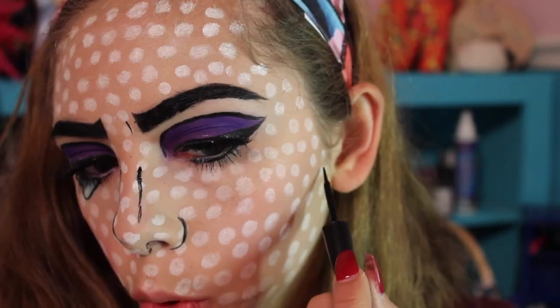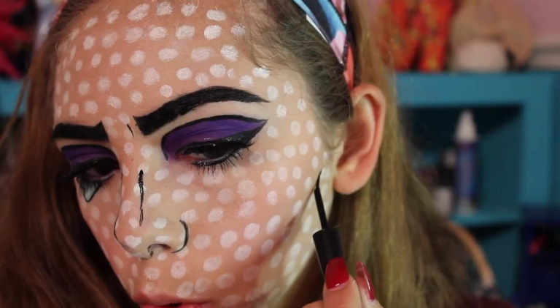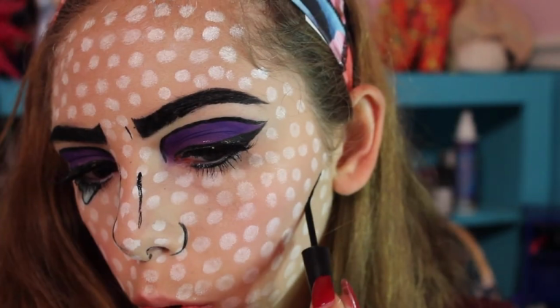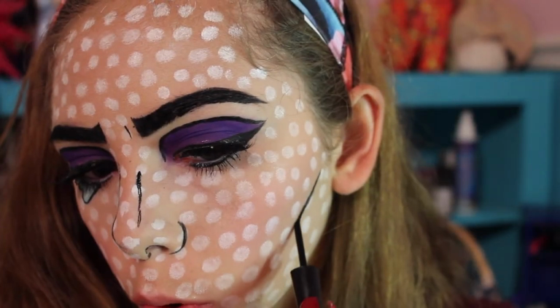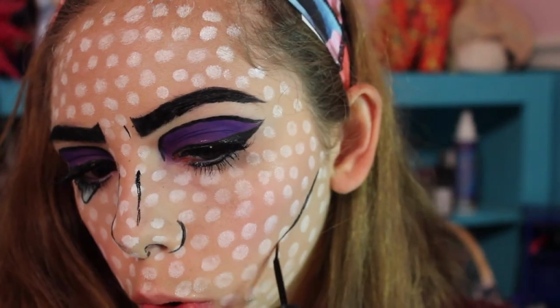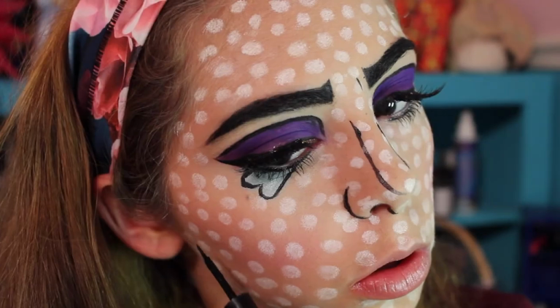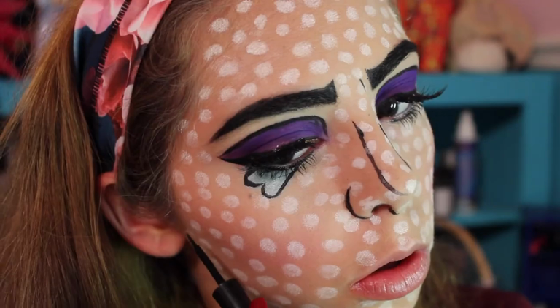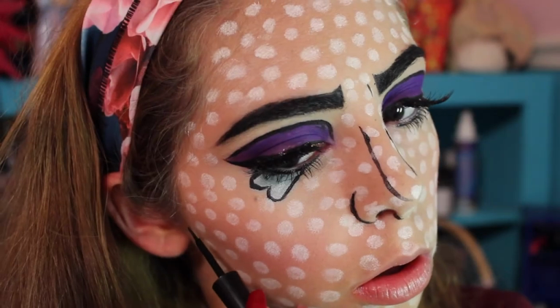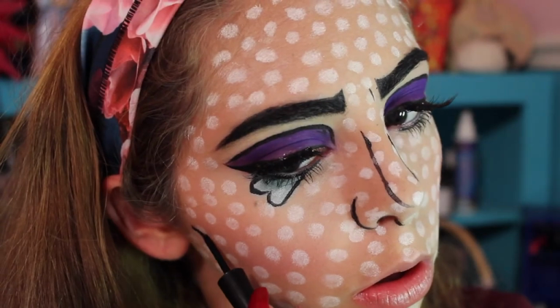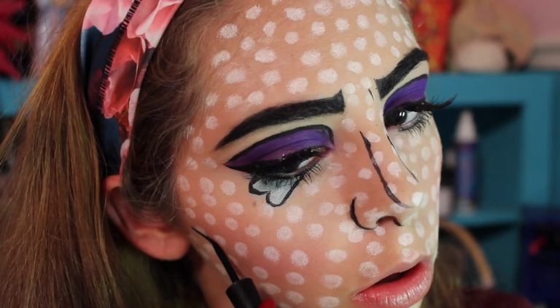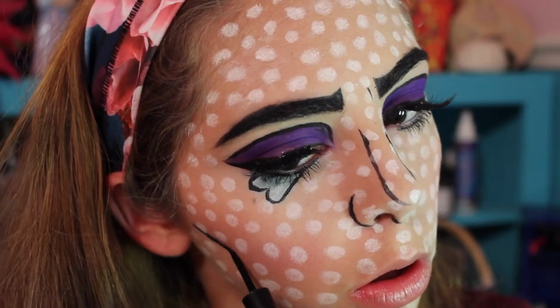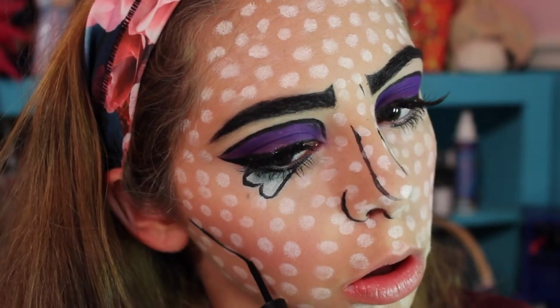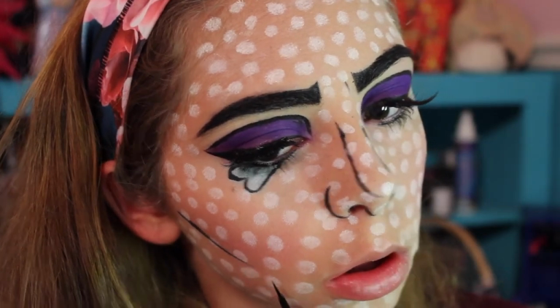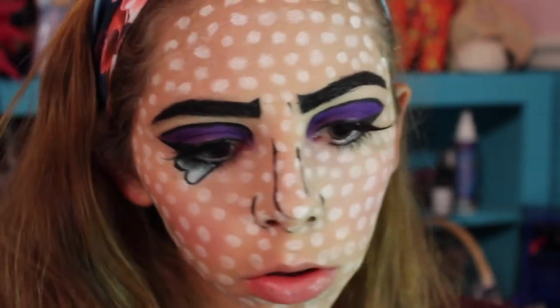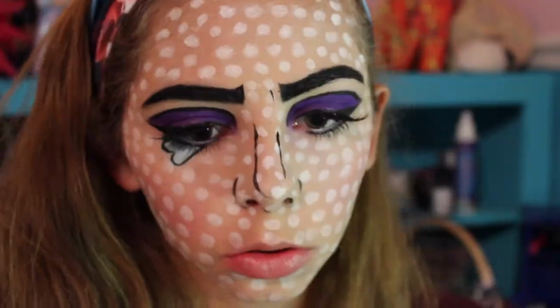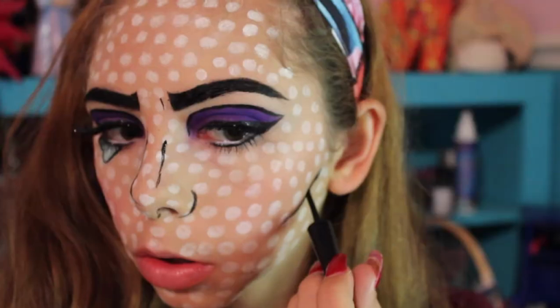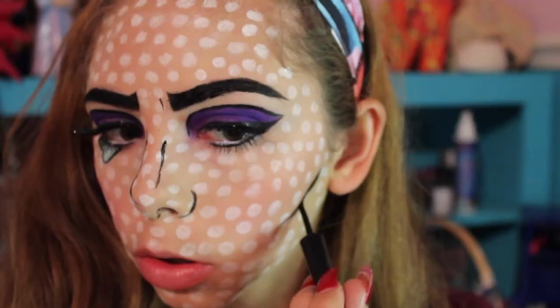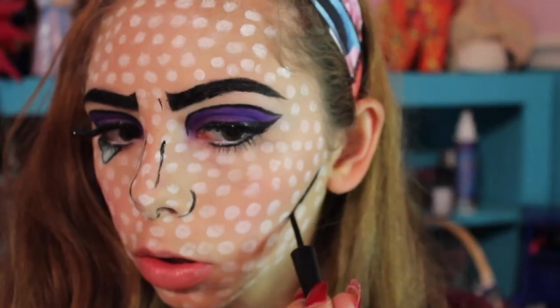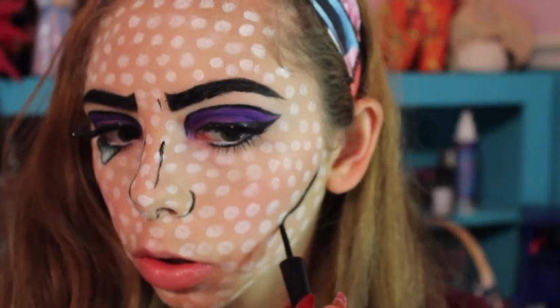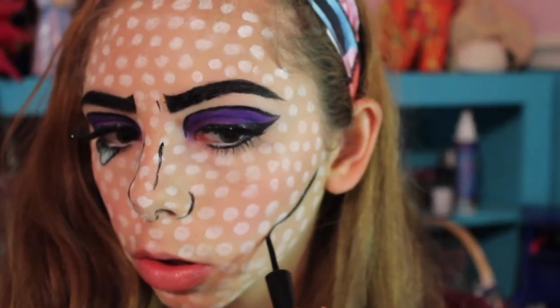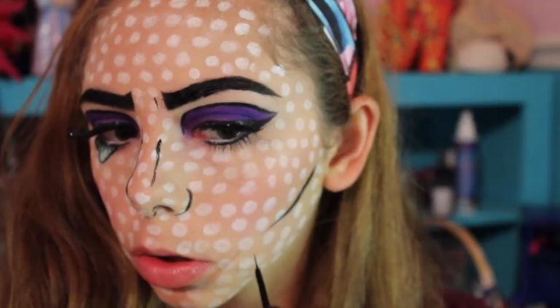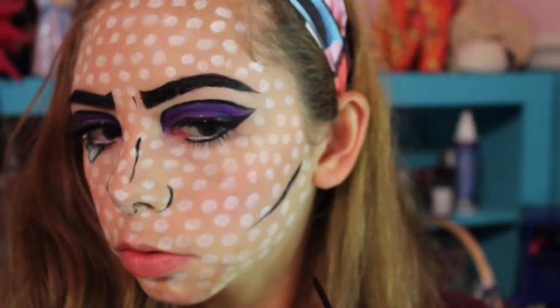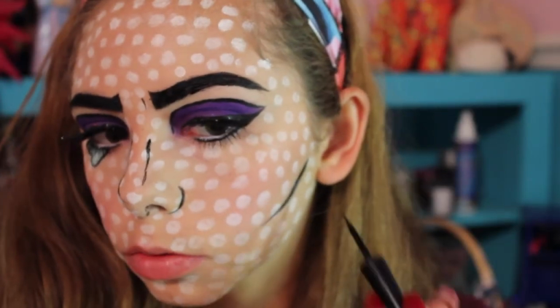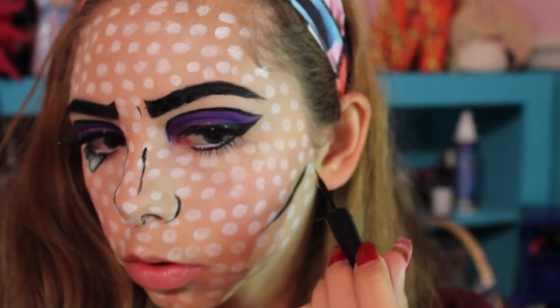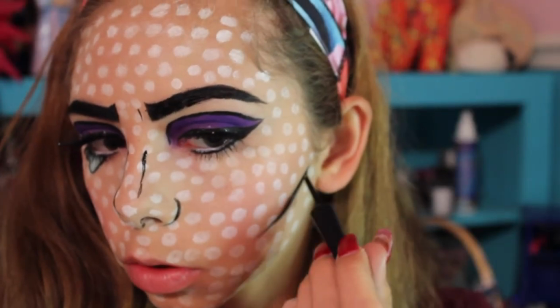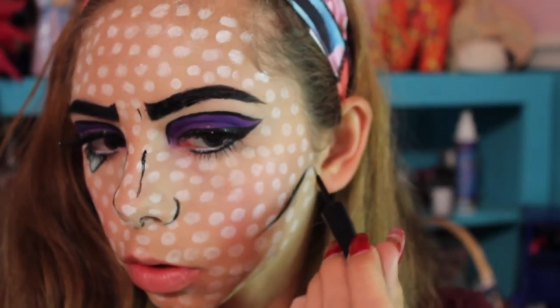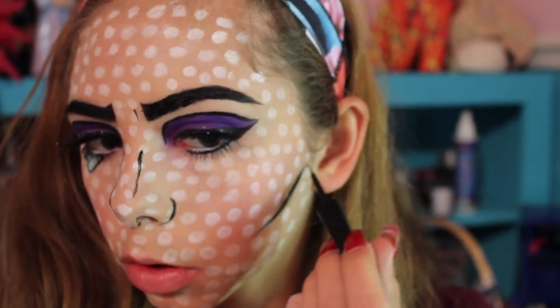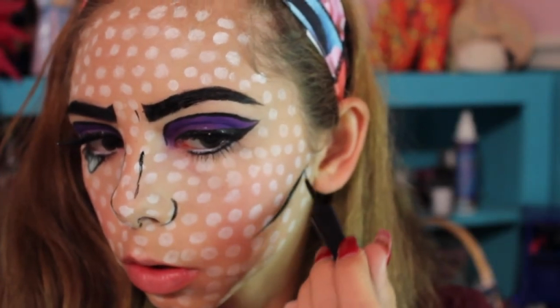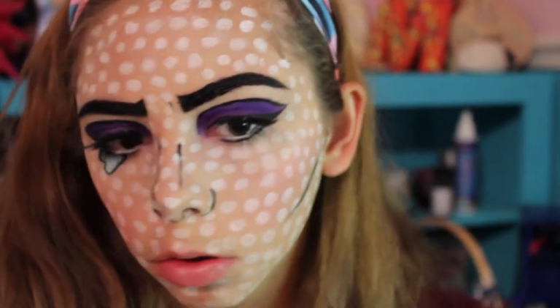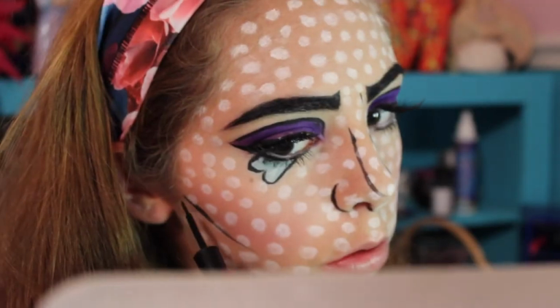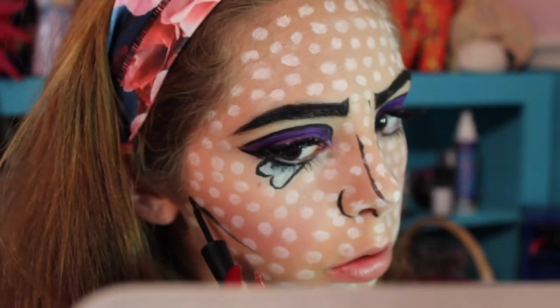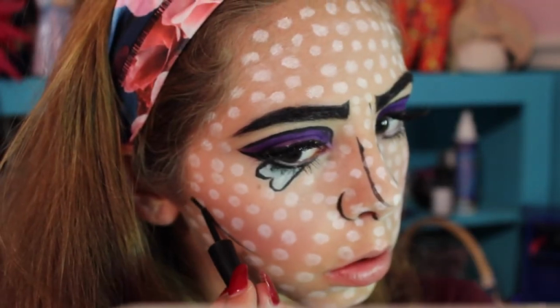Now instead of contouring, I'm going to draw a black line on my cheekbones. You get the idea.